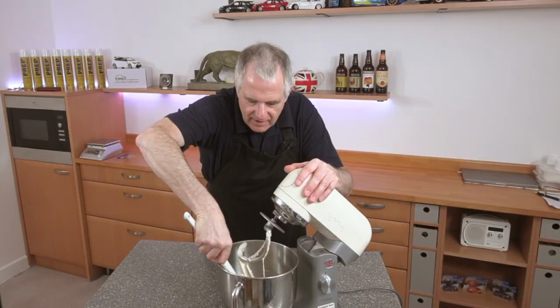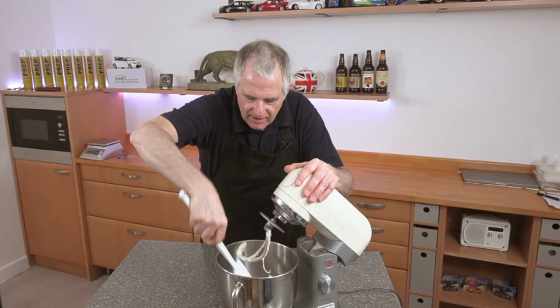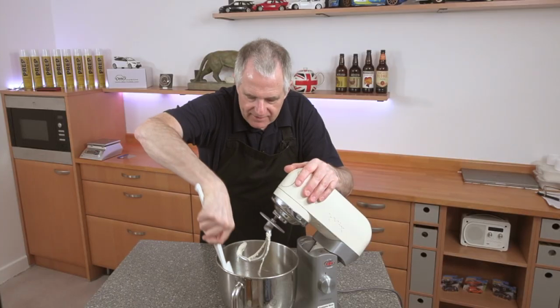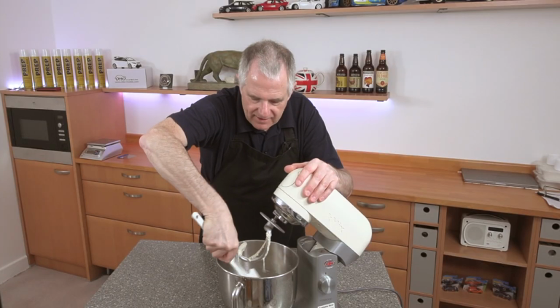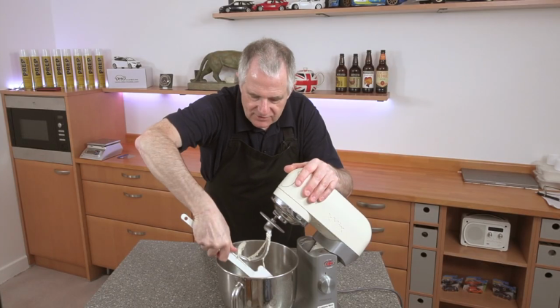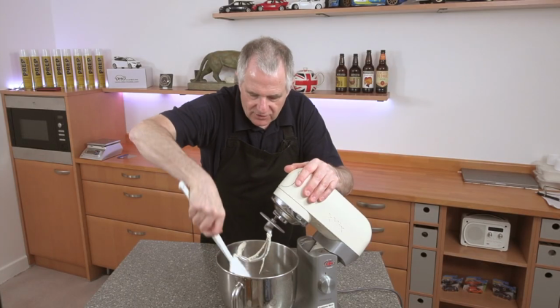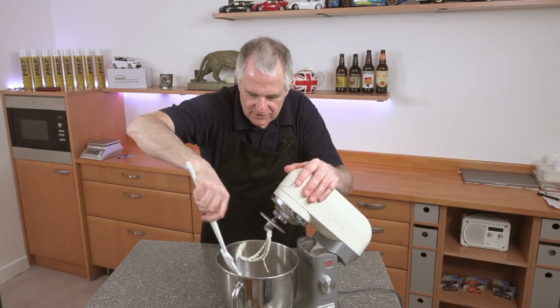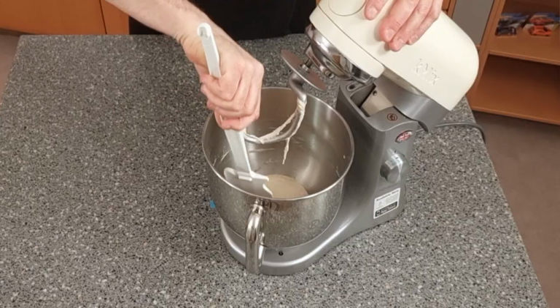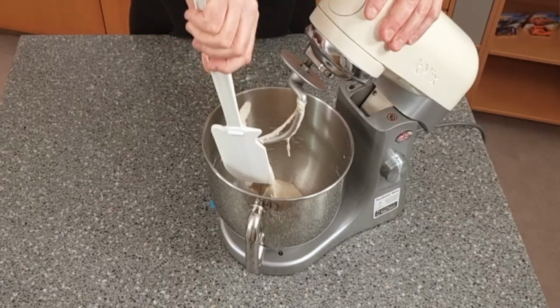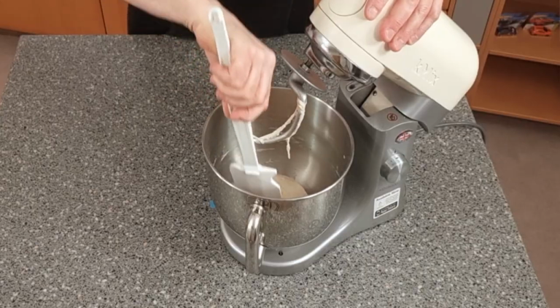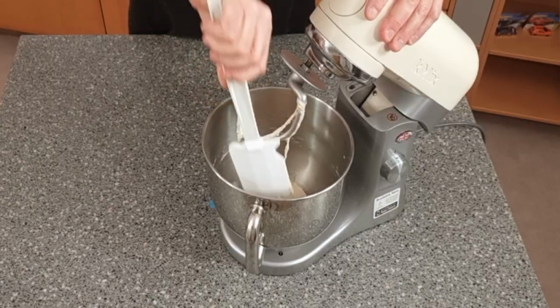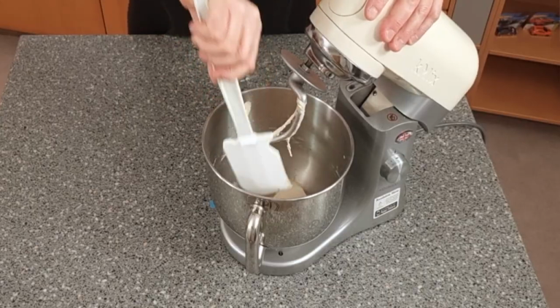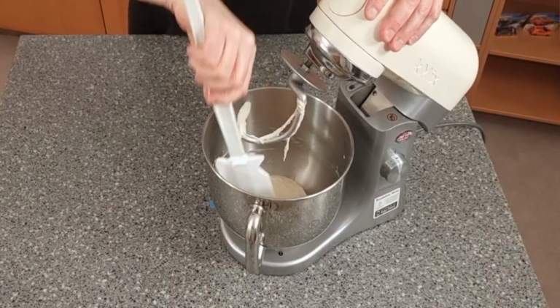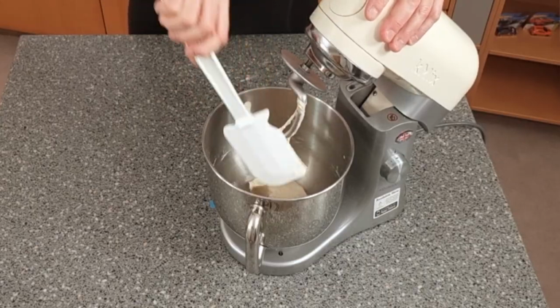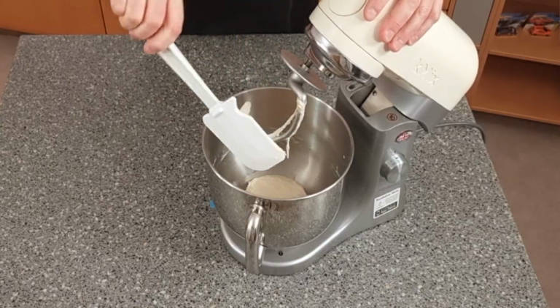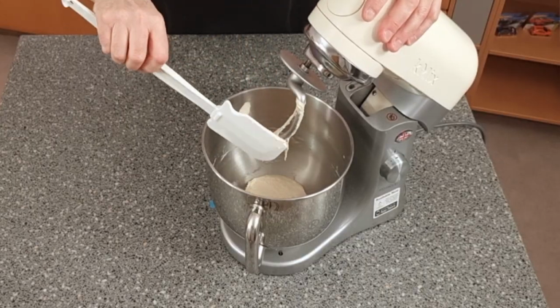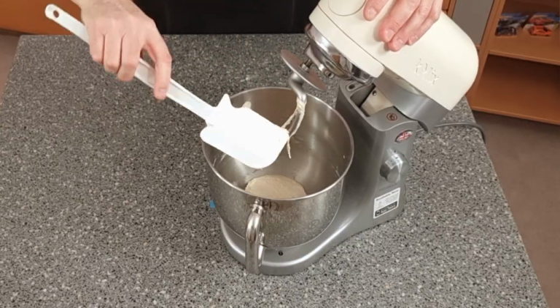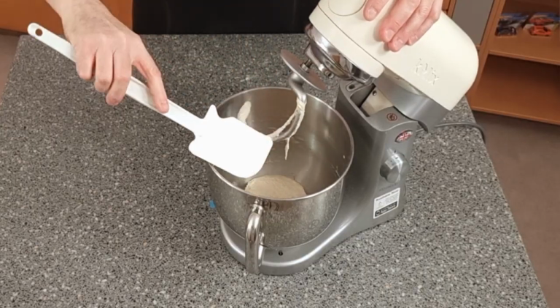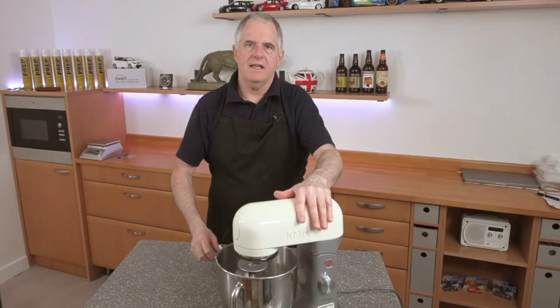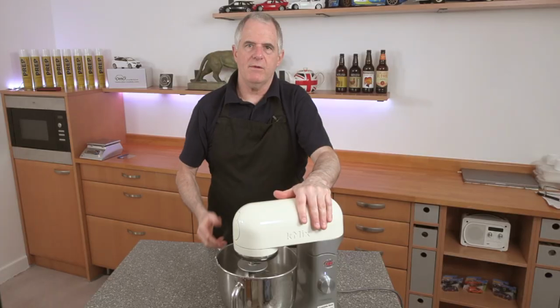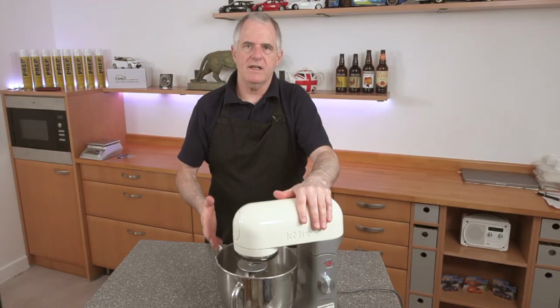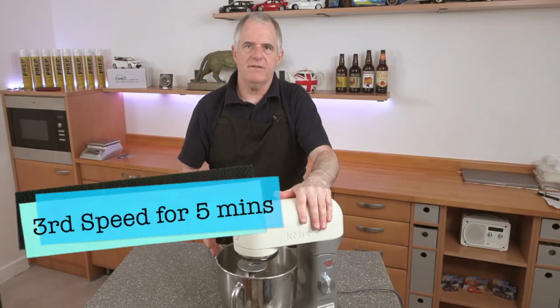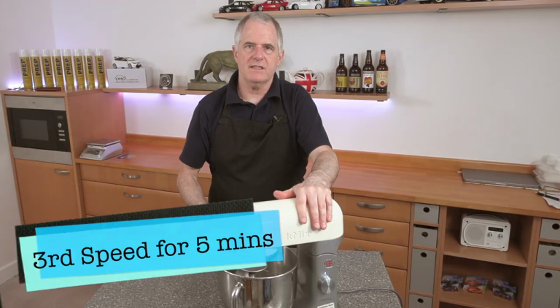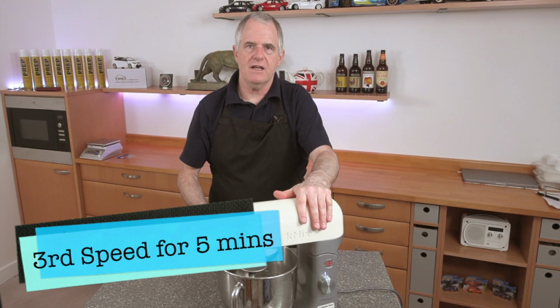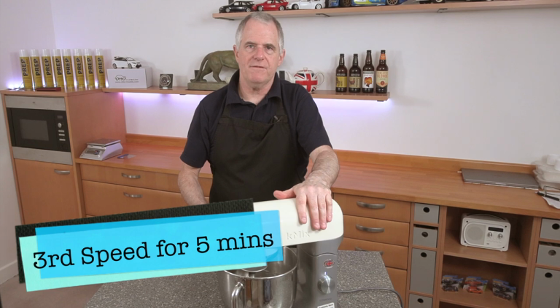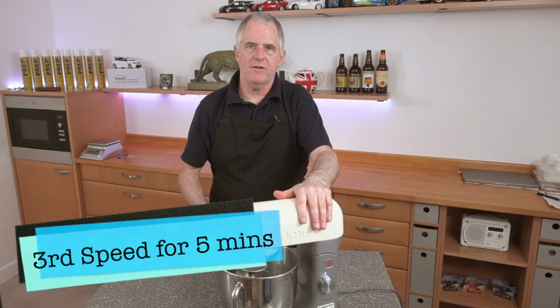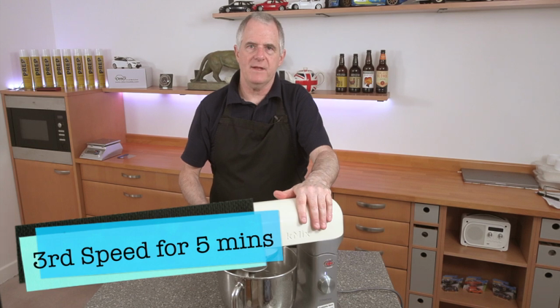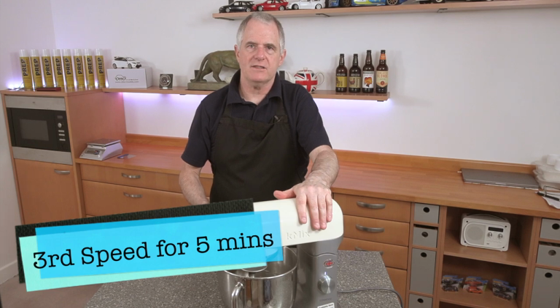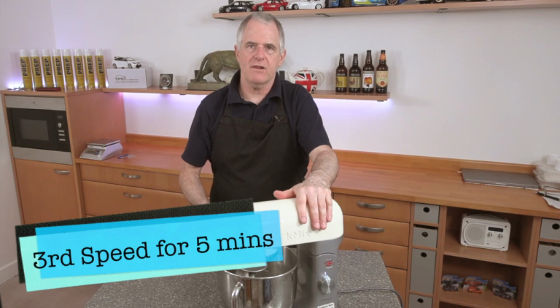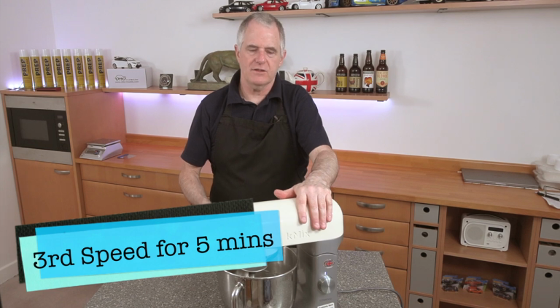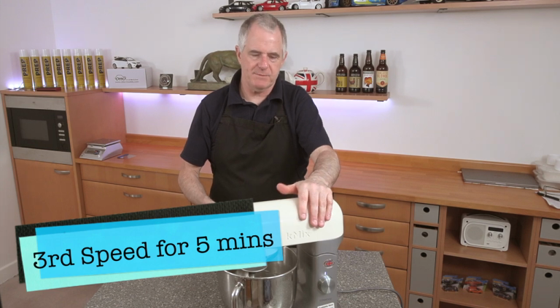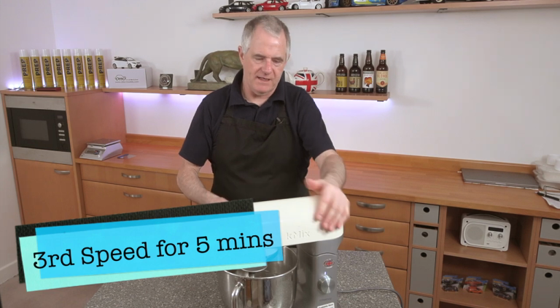Now we're going to give this another five minutes on third speed.